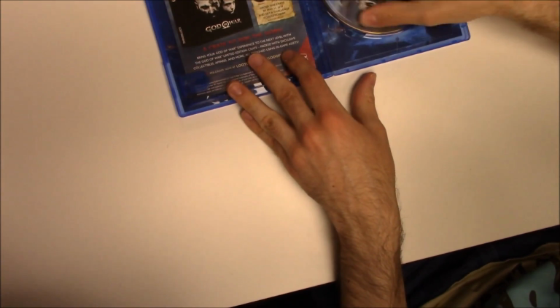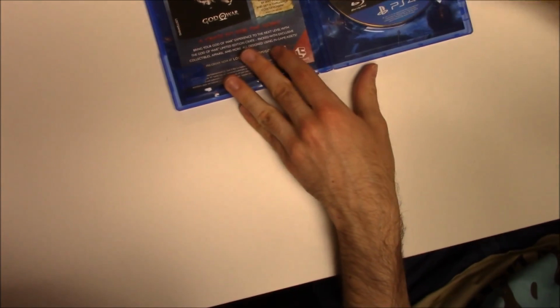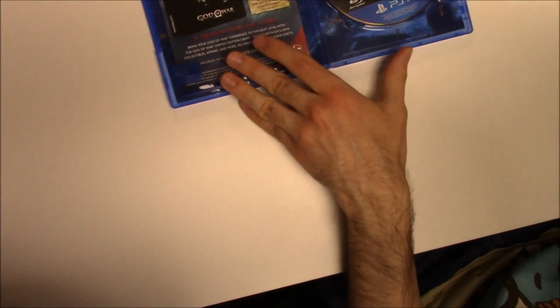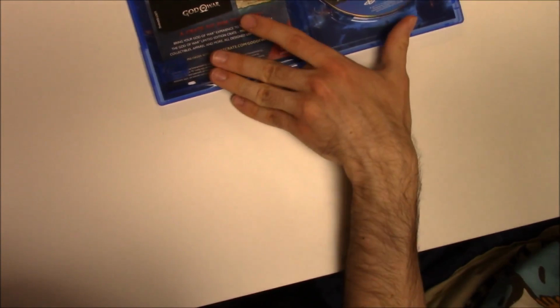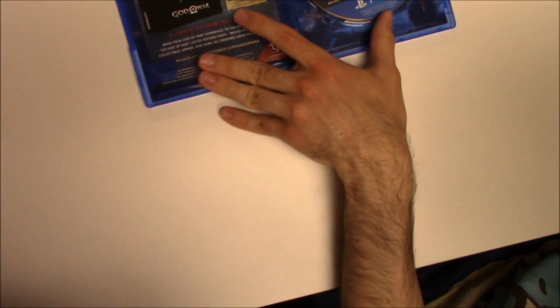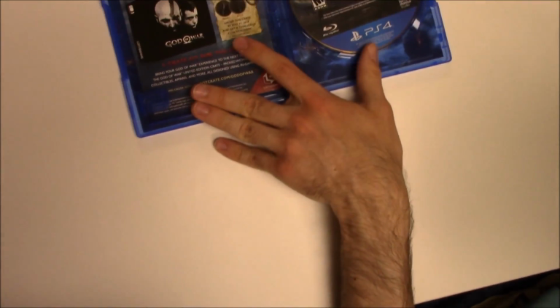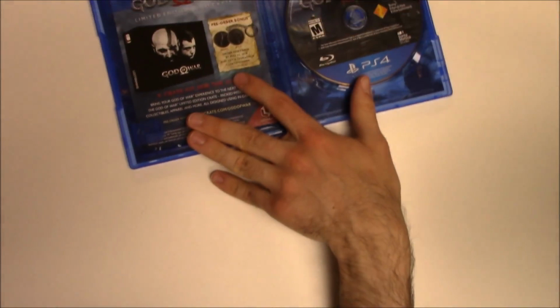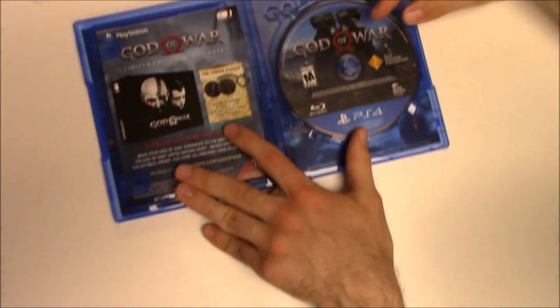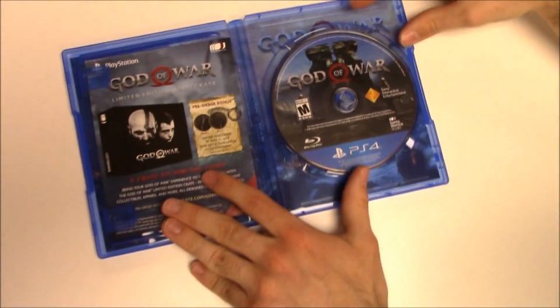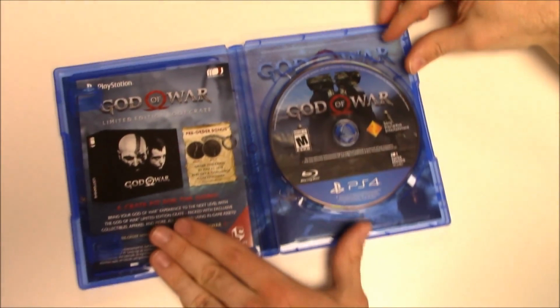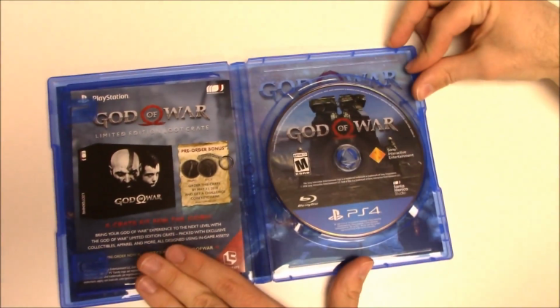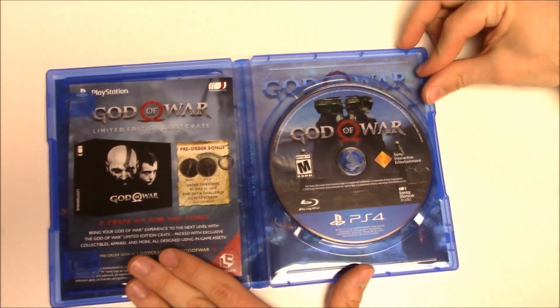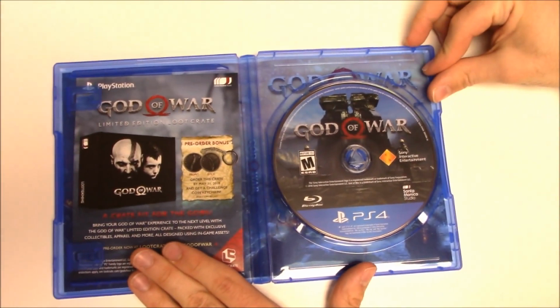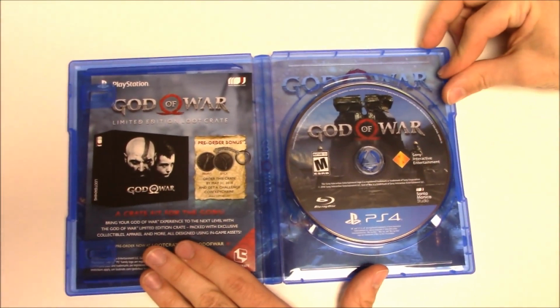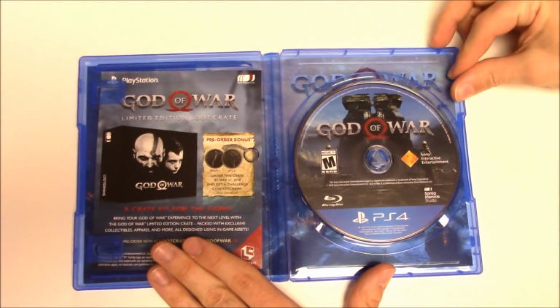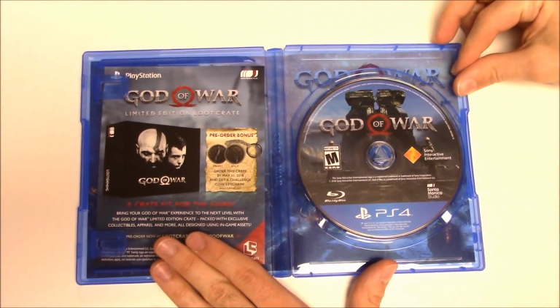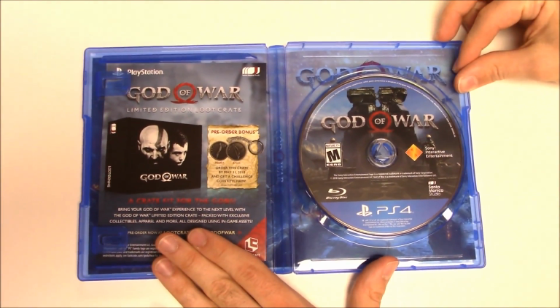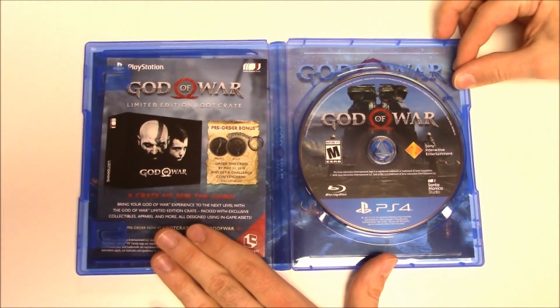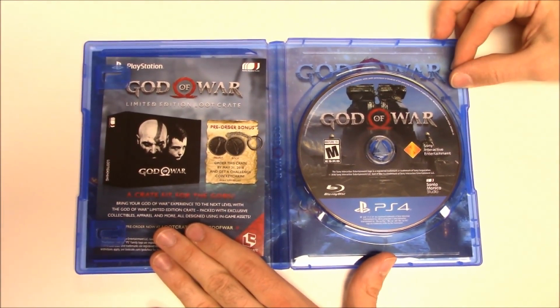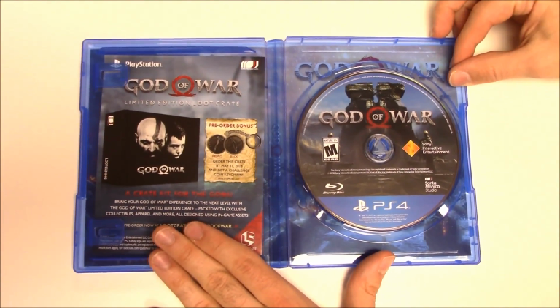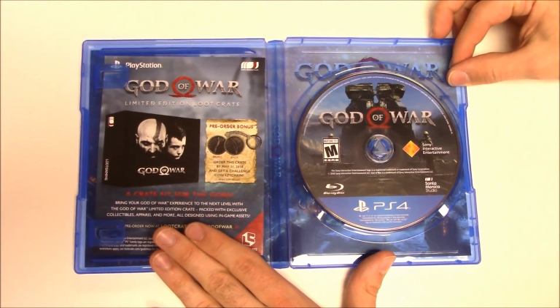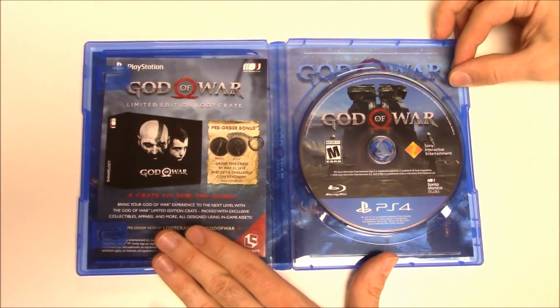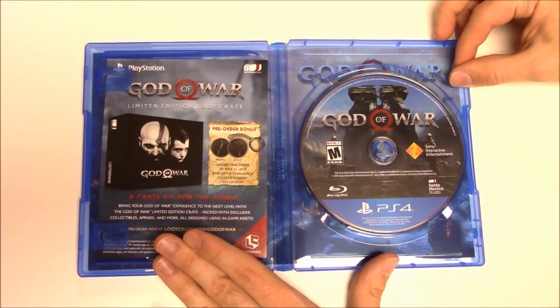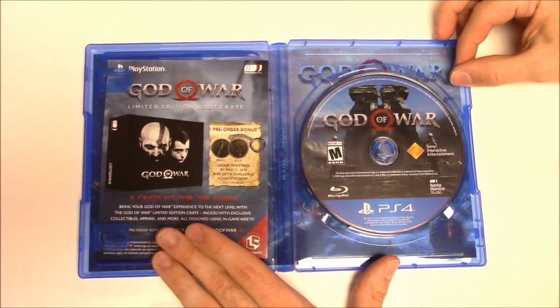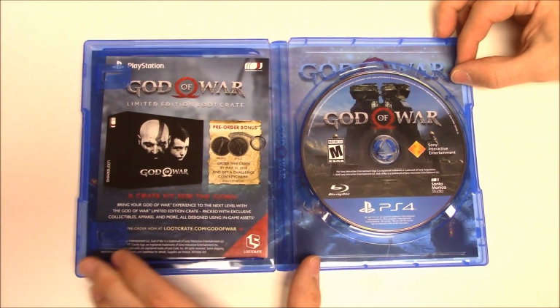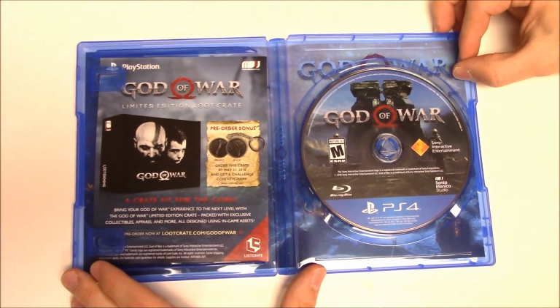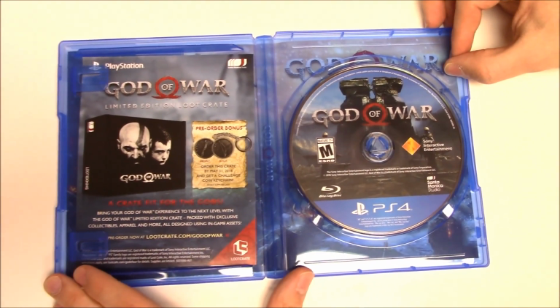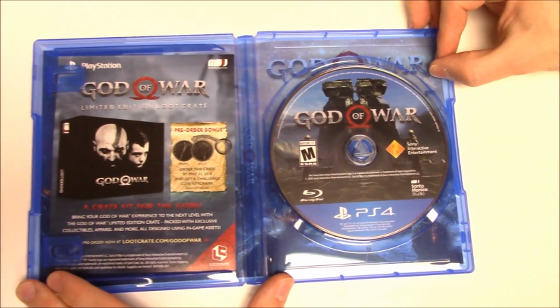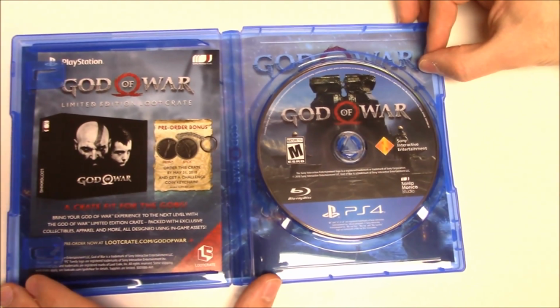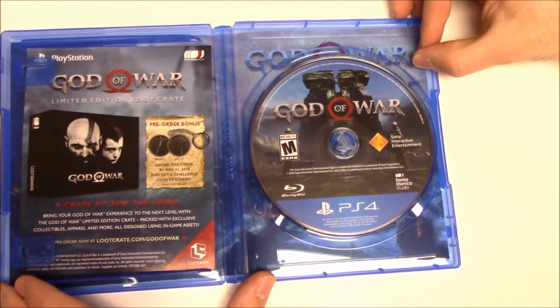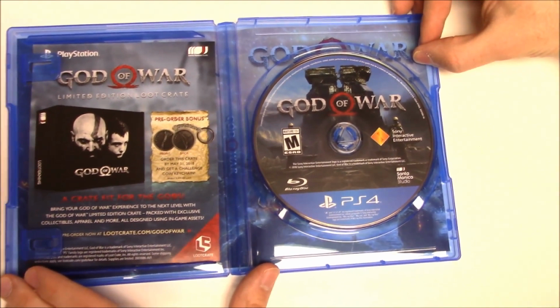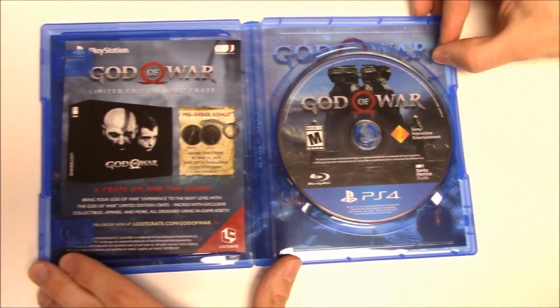Here we have the game disc. It actually has a different artwork as compared to the front cover.